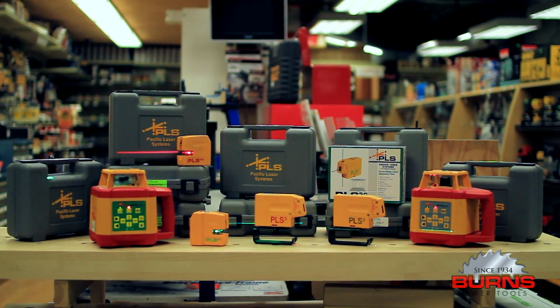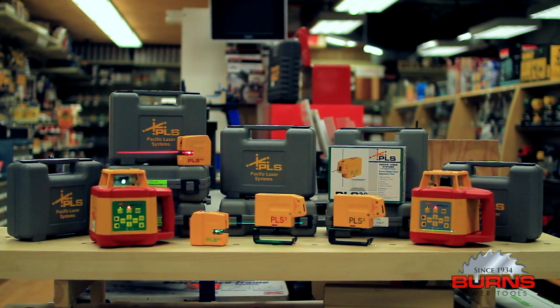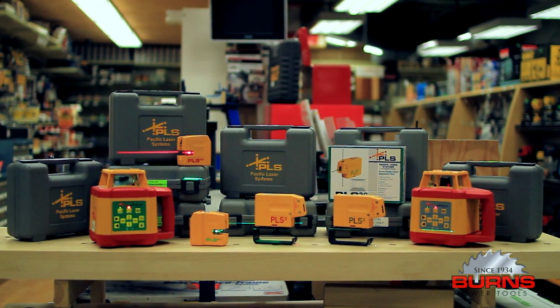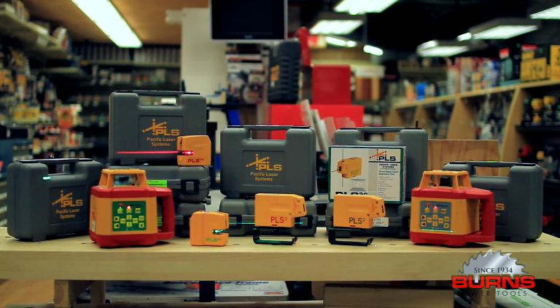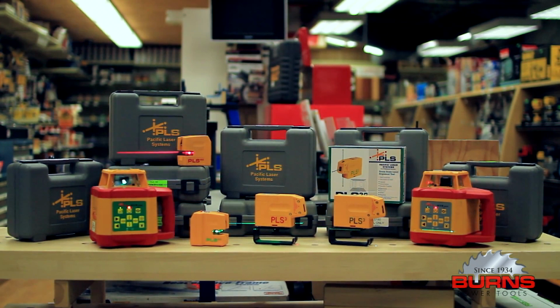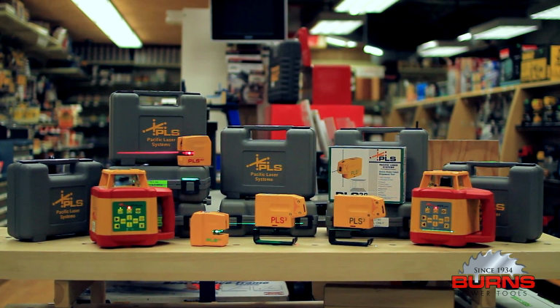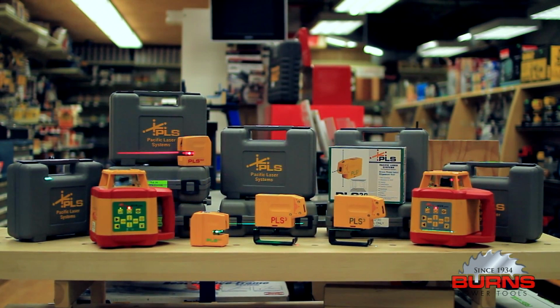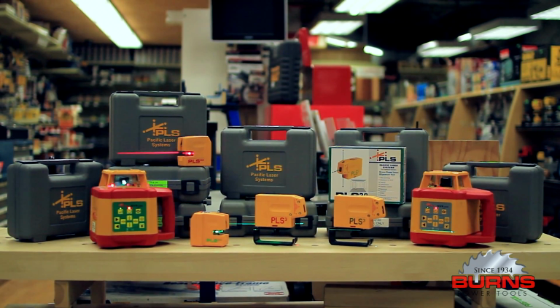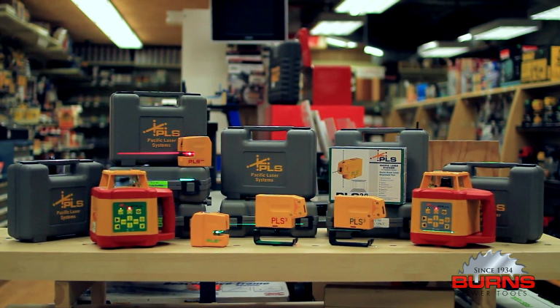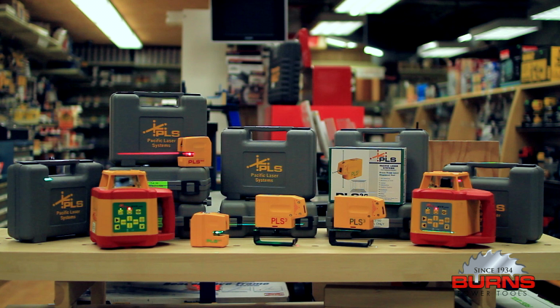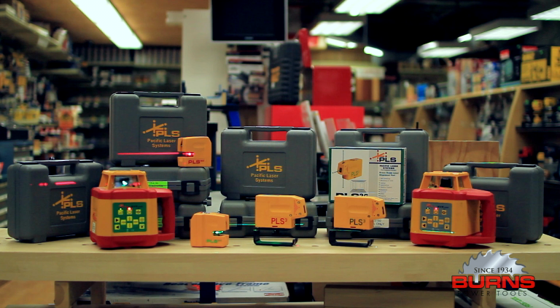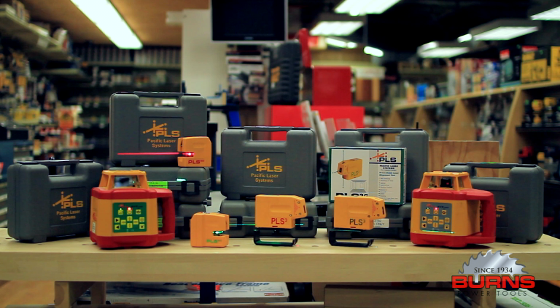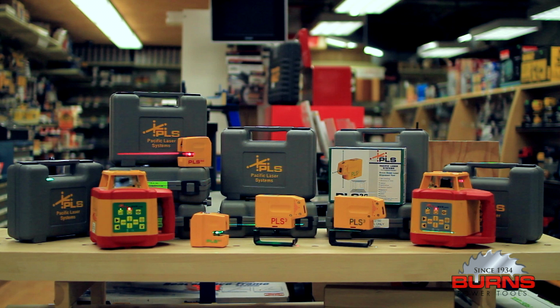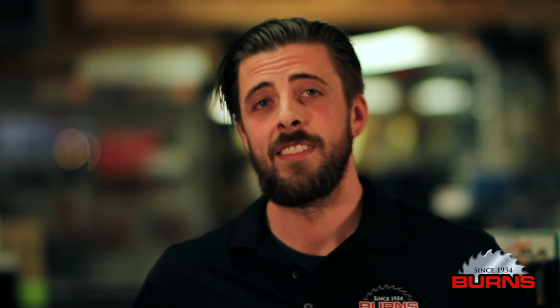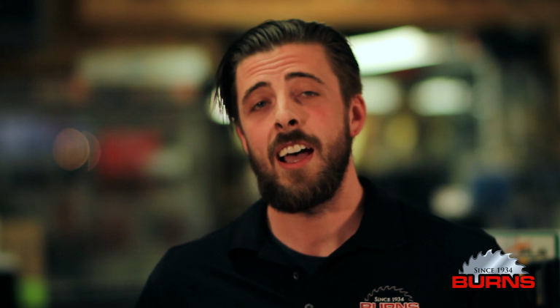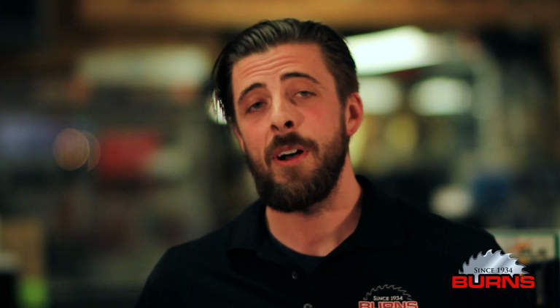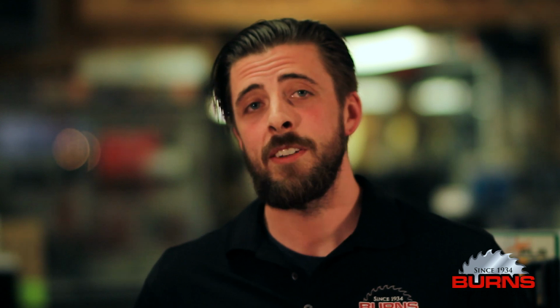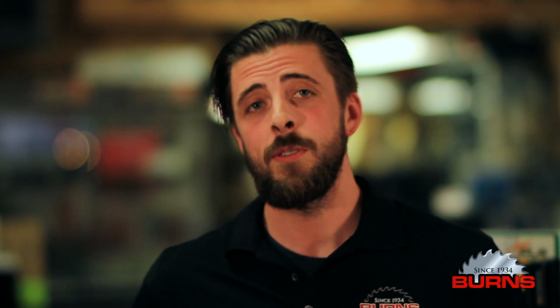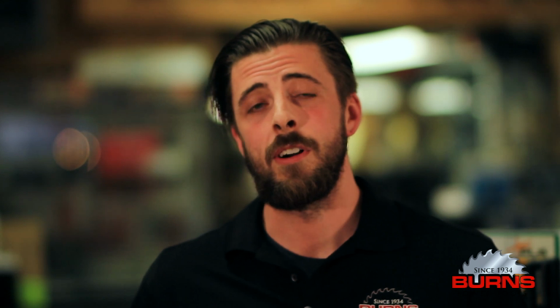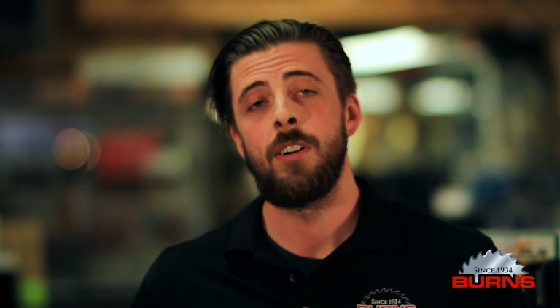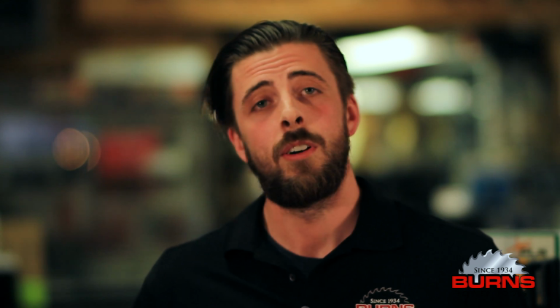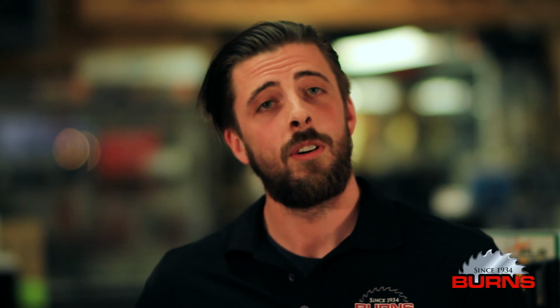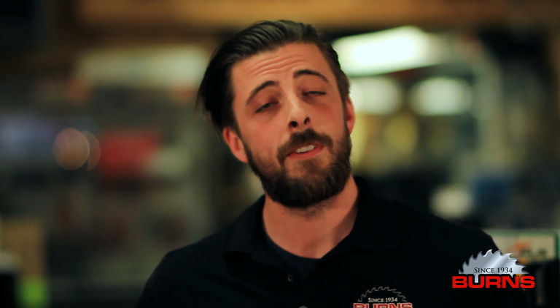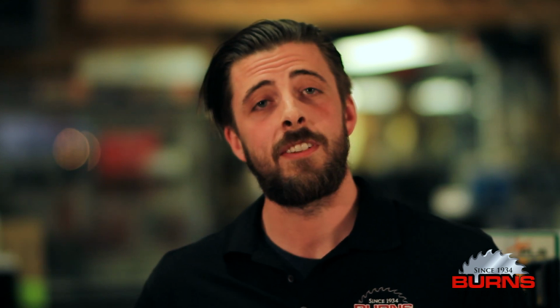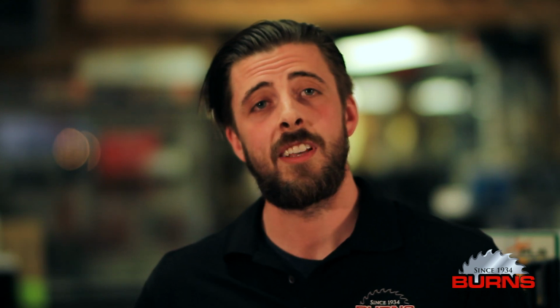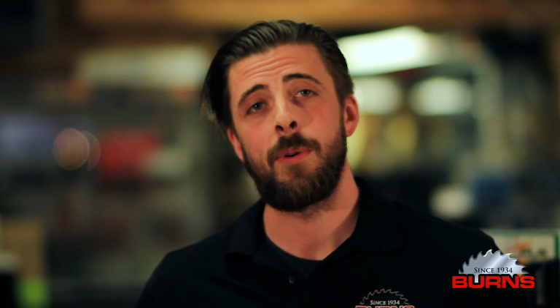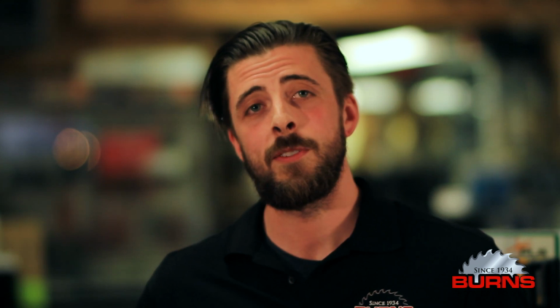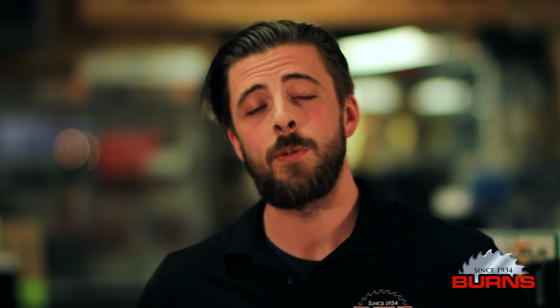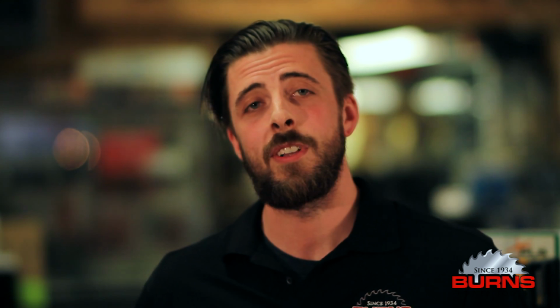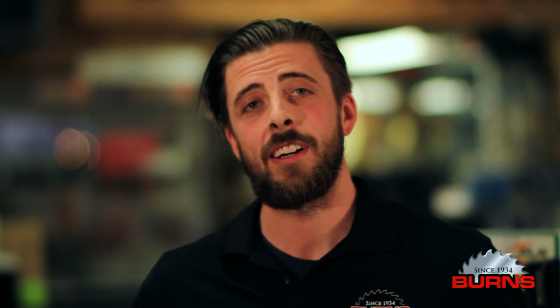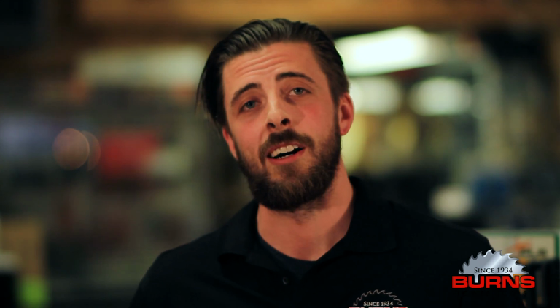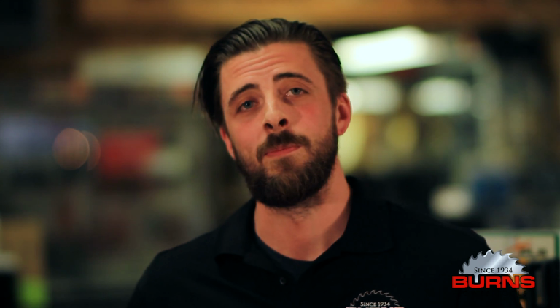If you'd like to learn more about these lasers, stop by our store or visit us at burnstools.com.